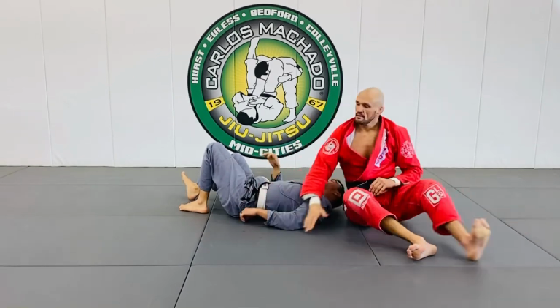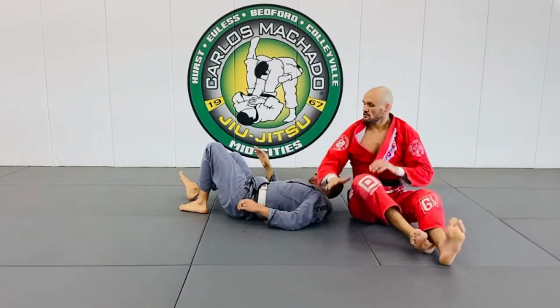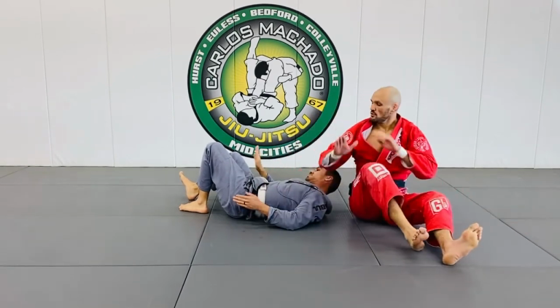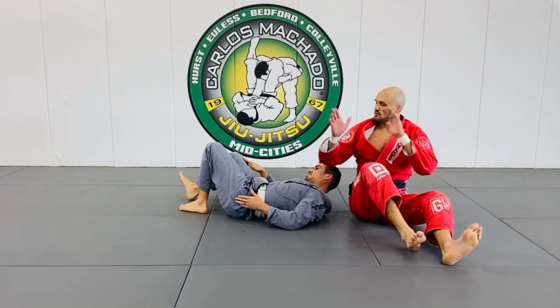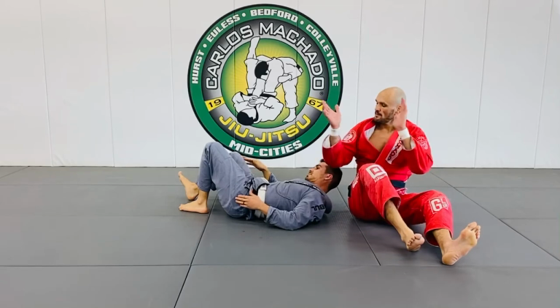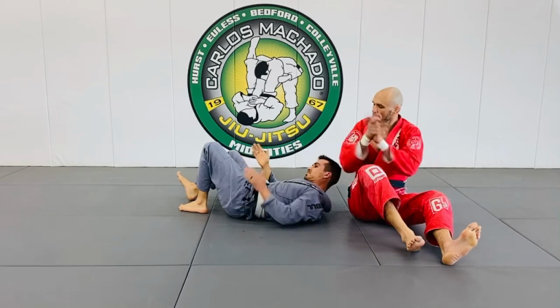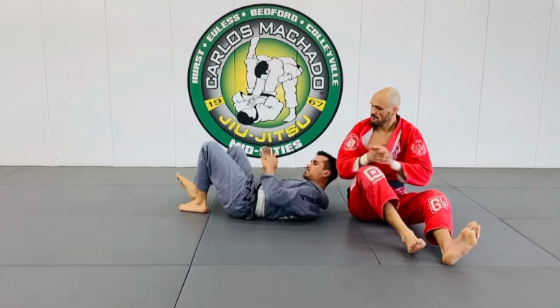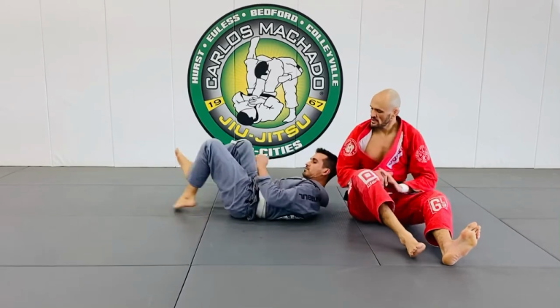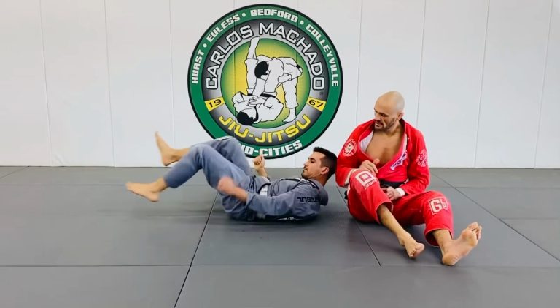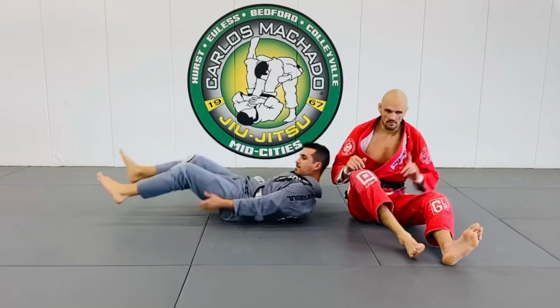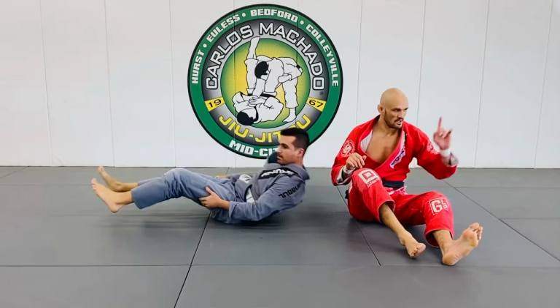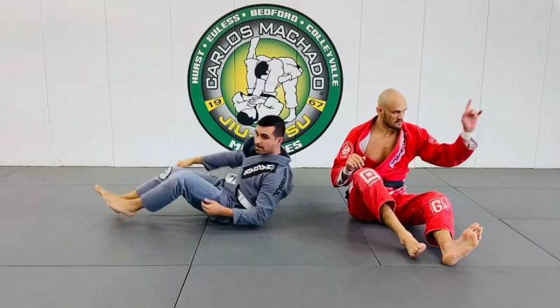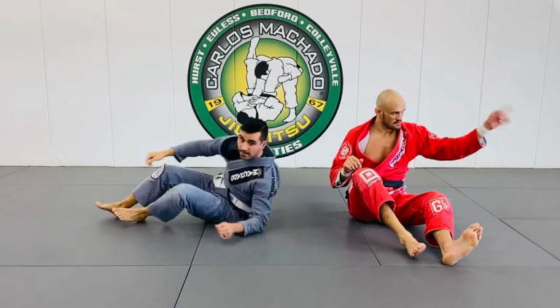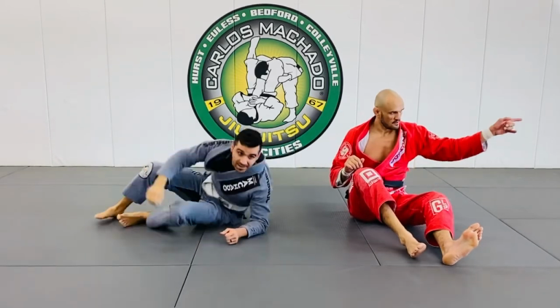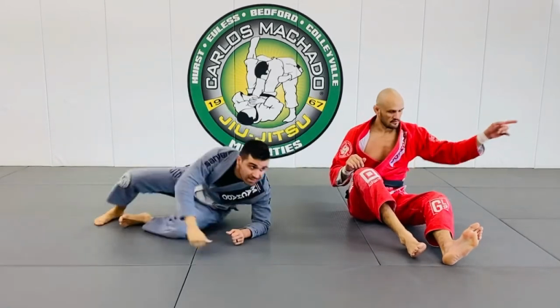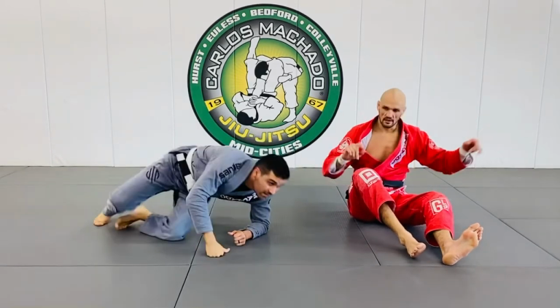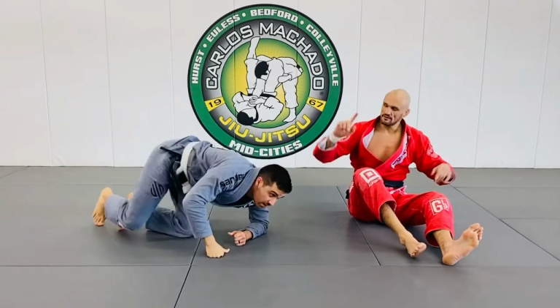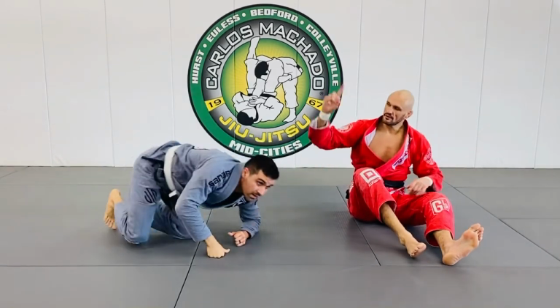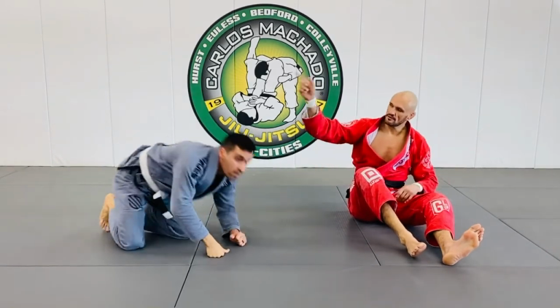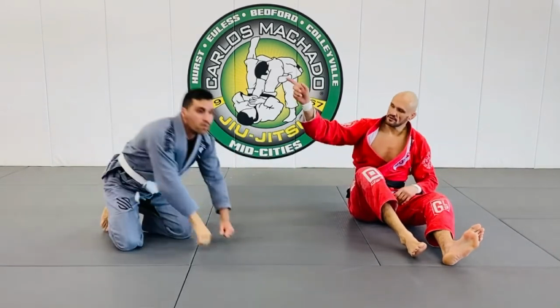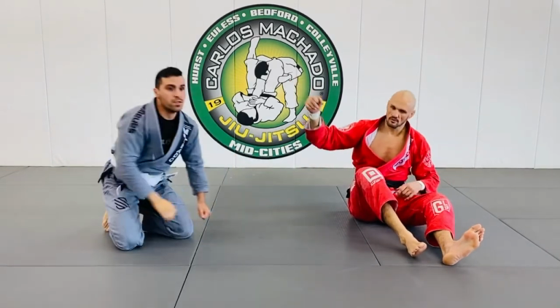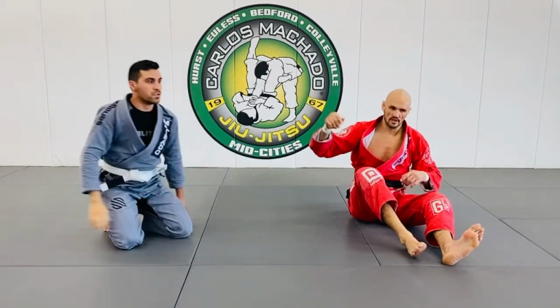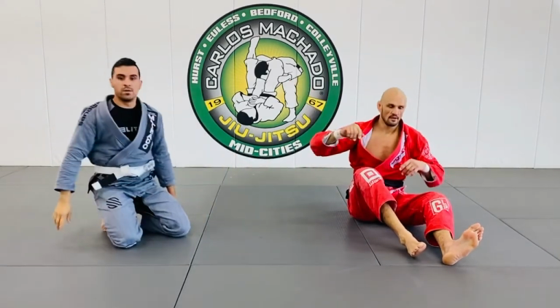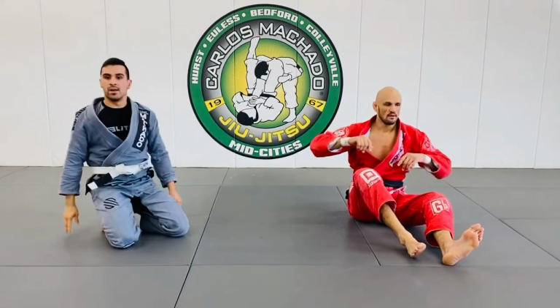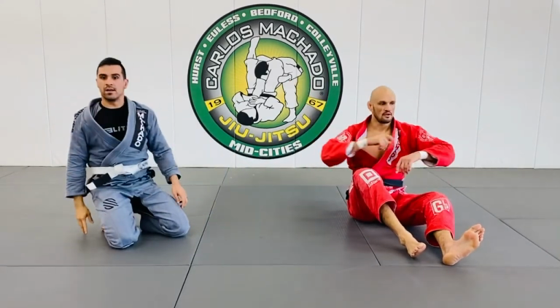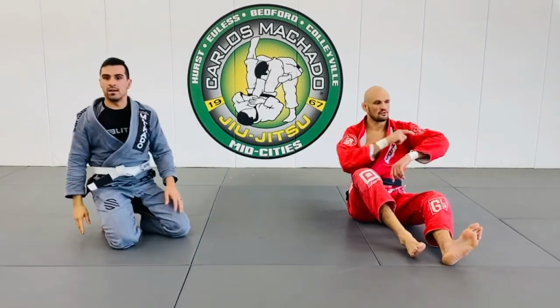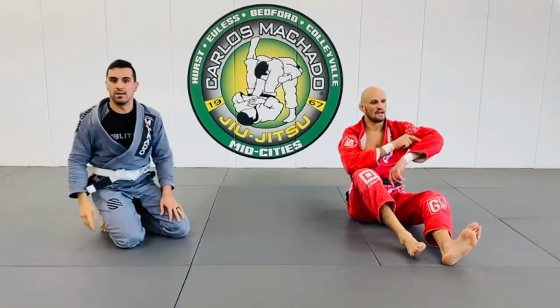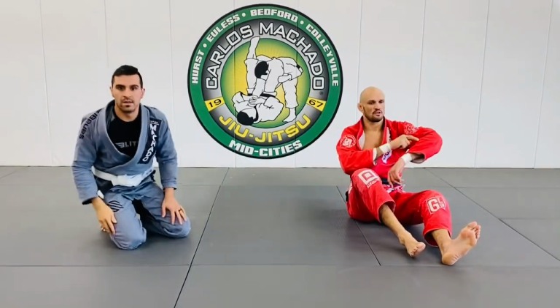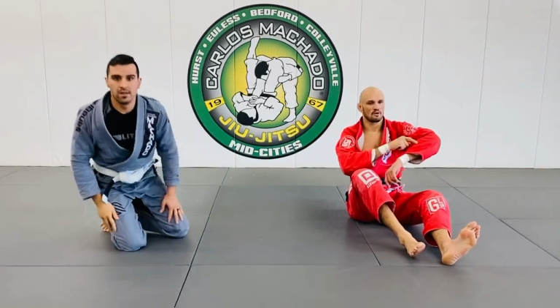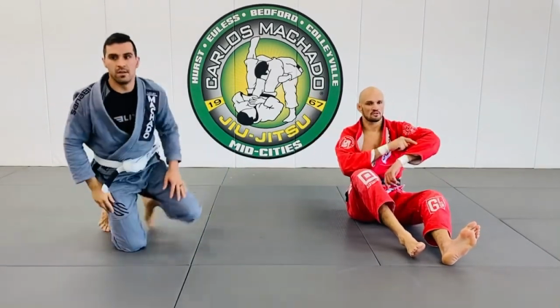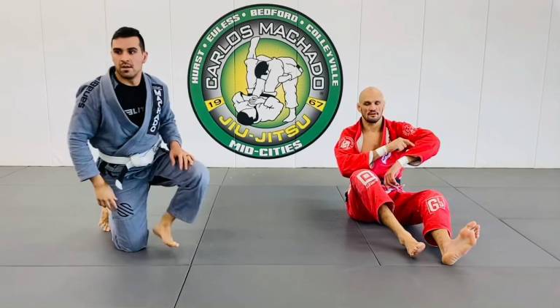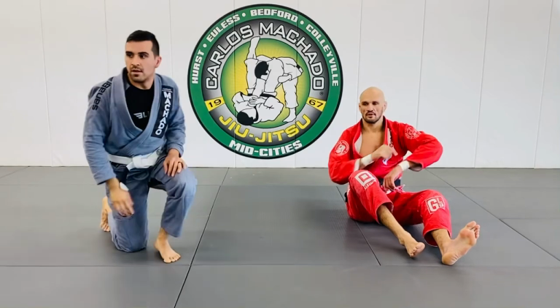Let's do one, two, three. Everybody heads to the left, feet to the right, and you're attacking your partner's left arm.